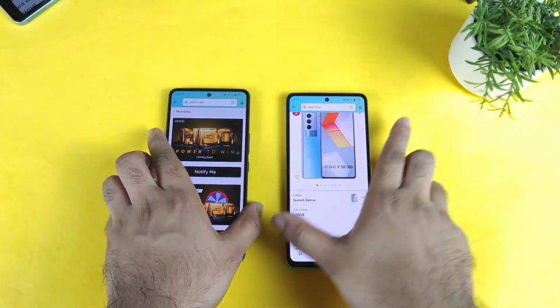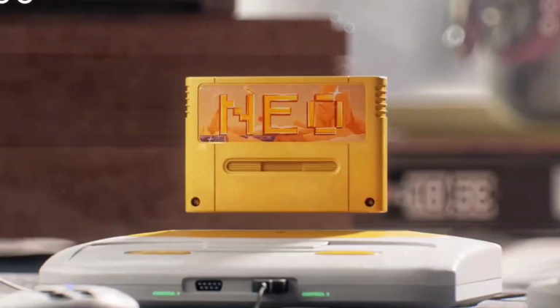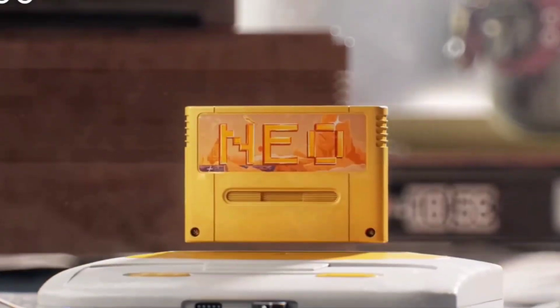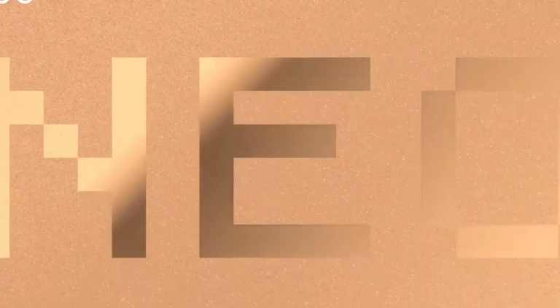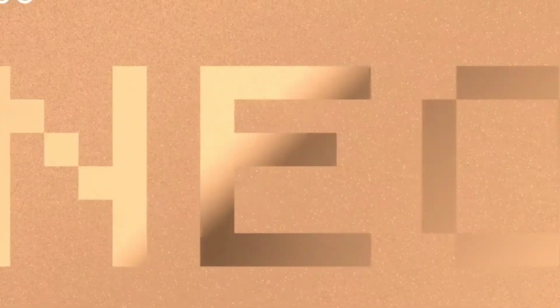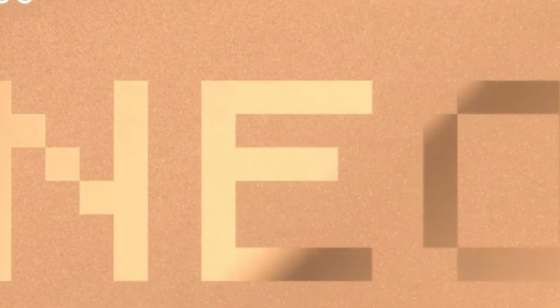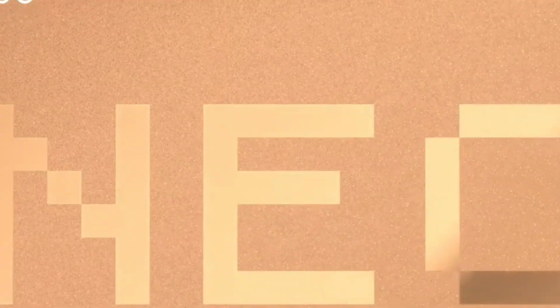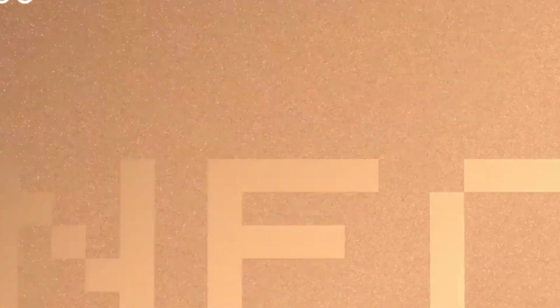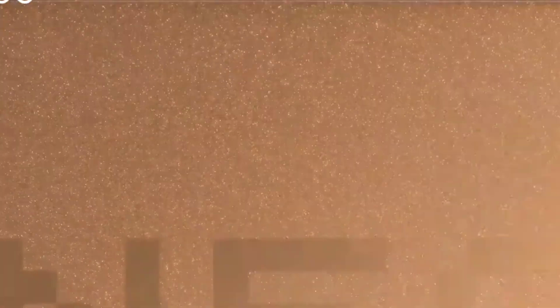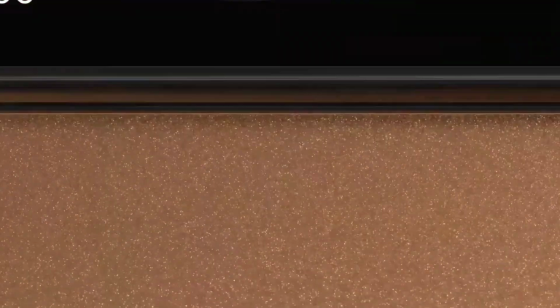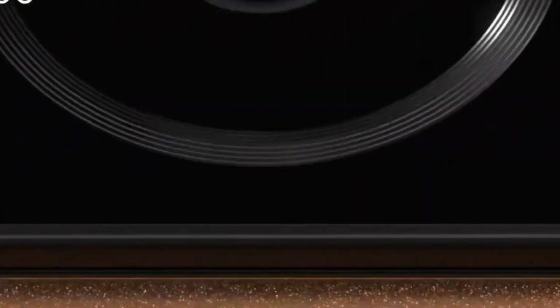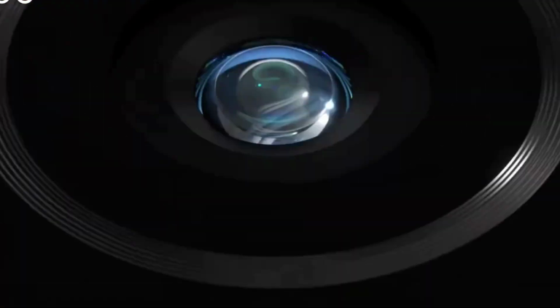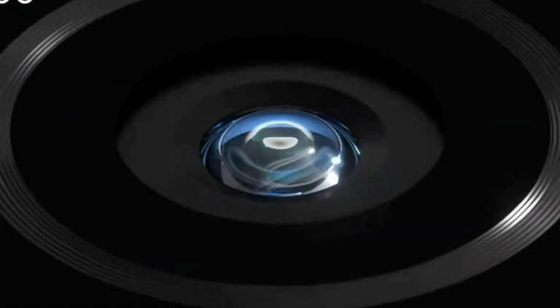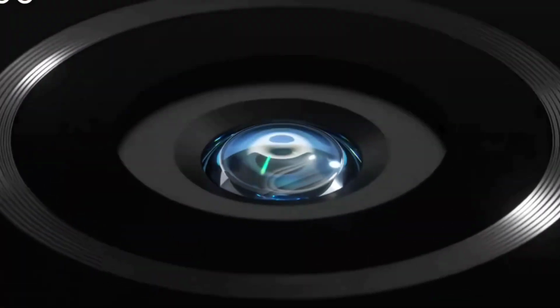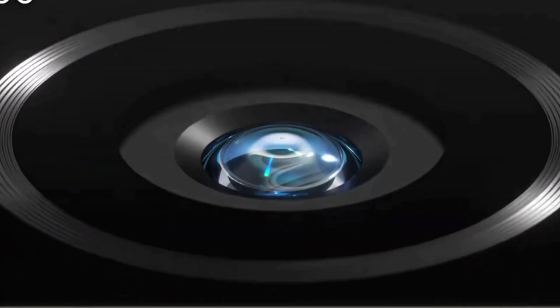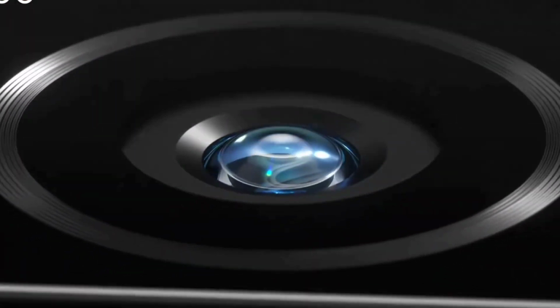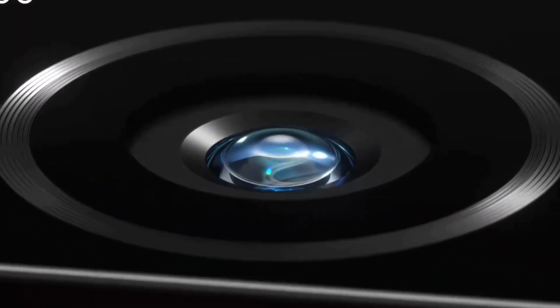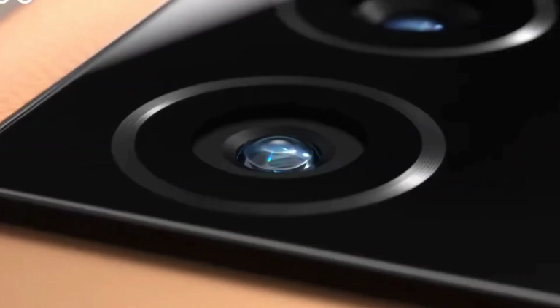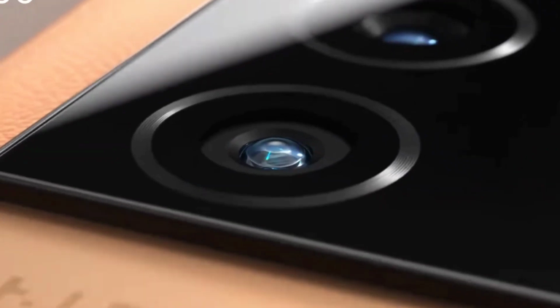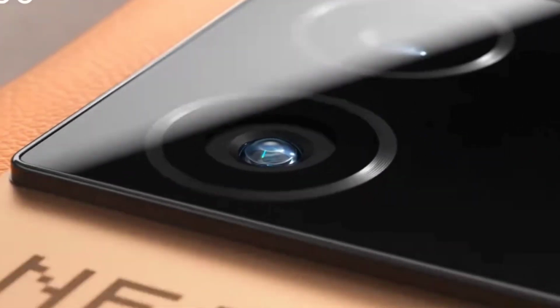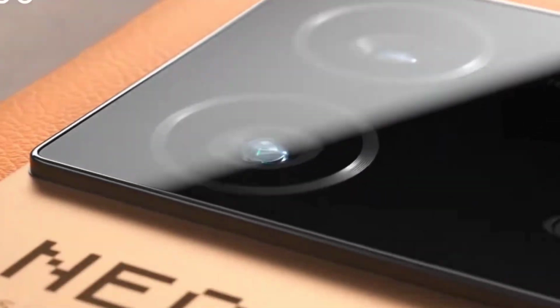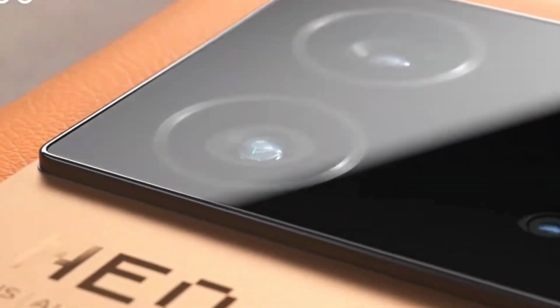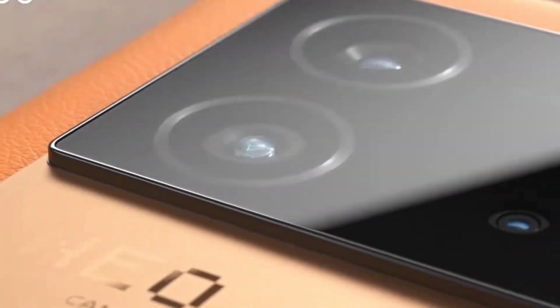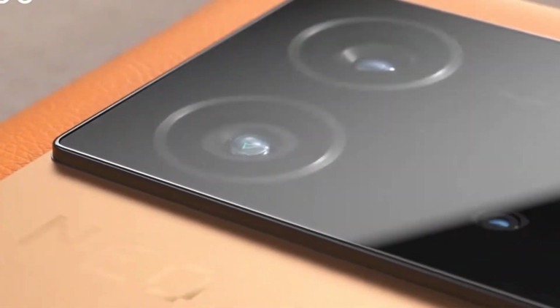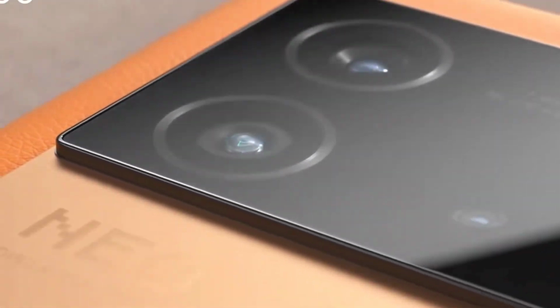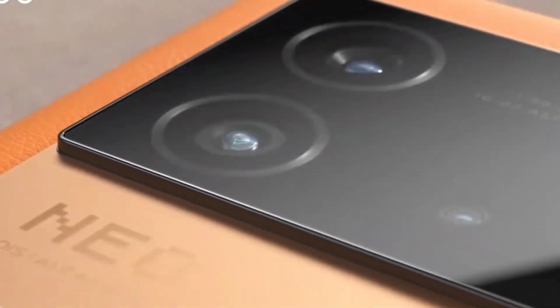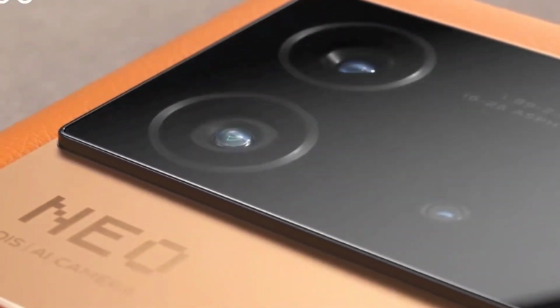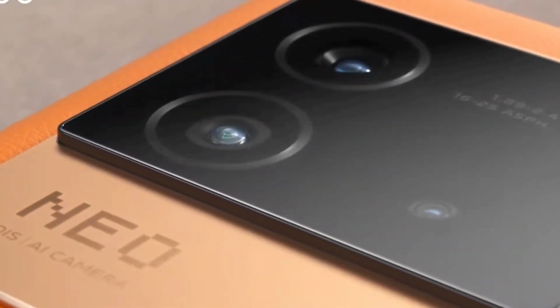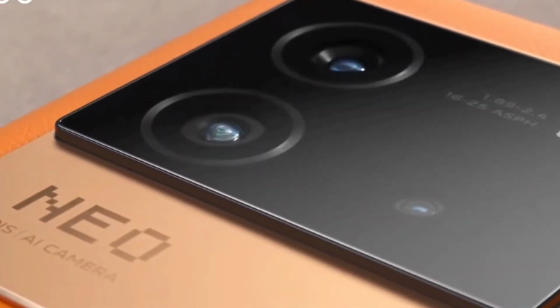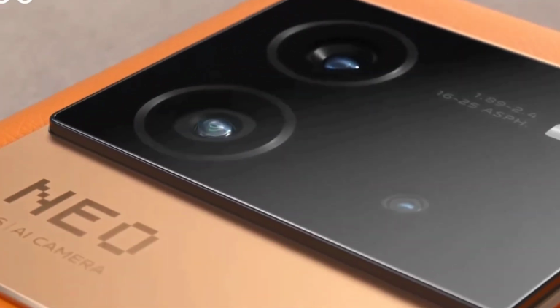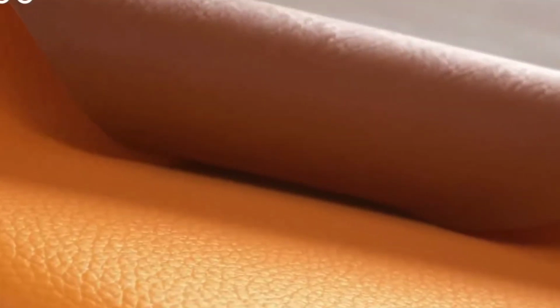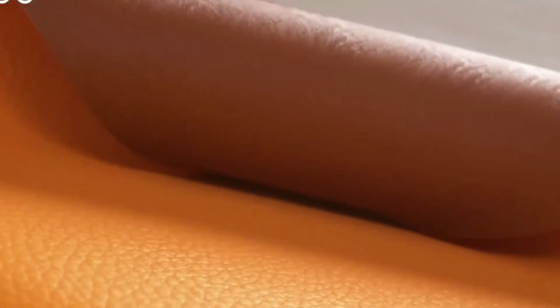Hi friends, welcome back to my channel, Sai Decker. In this video I am going to compare the iQoo 9 SE device versus the iQoo Neo 6 device.